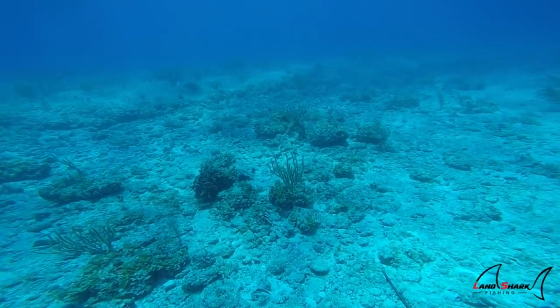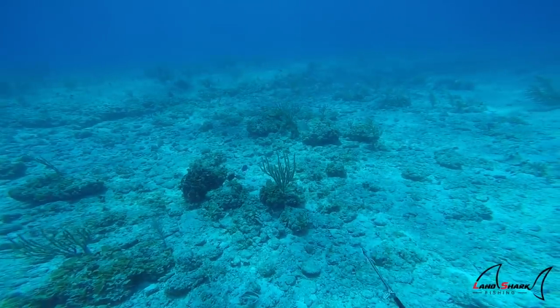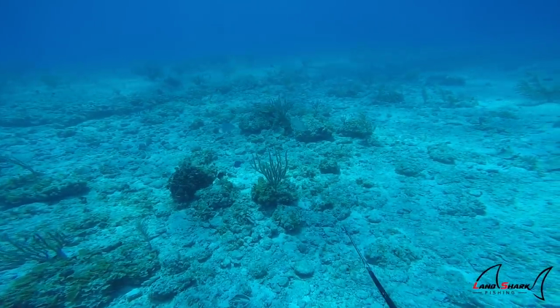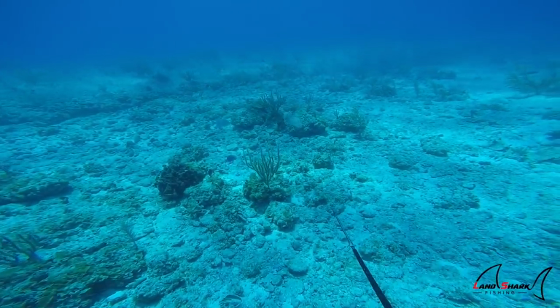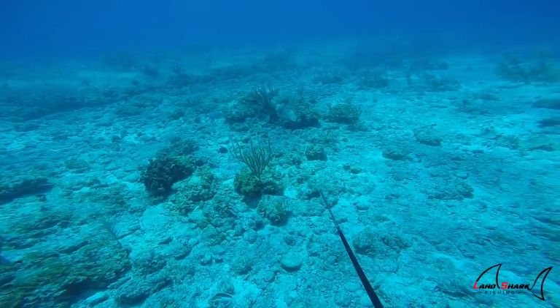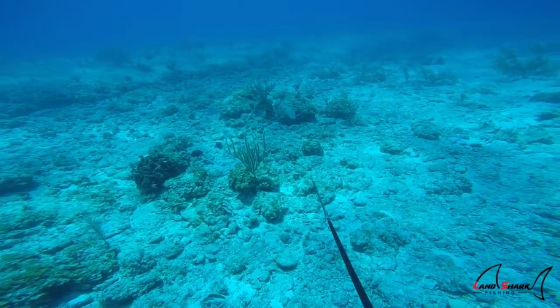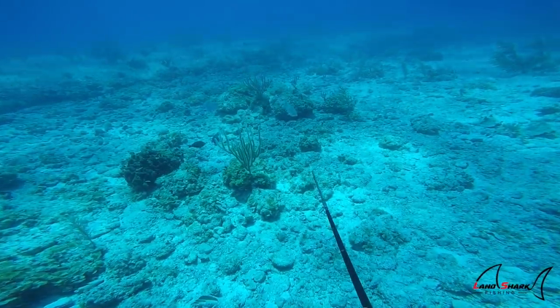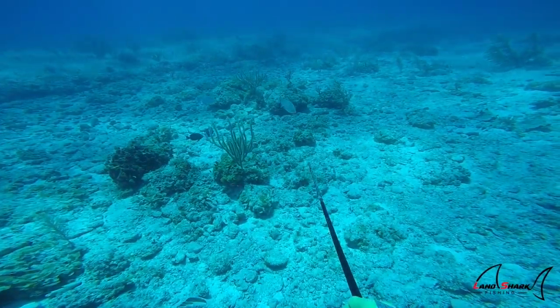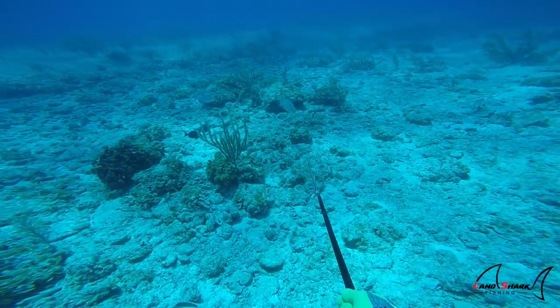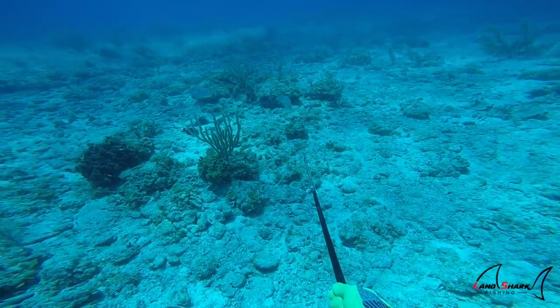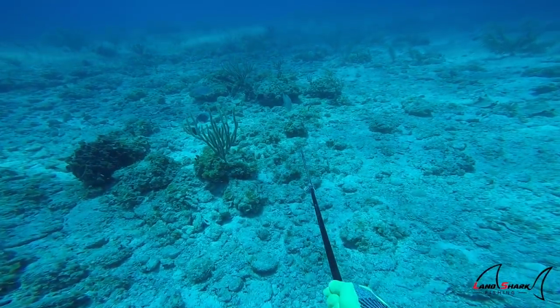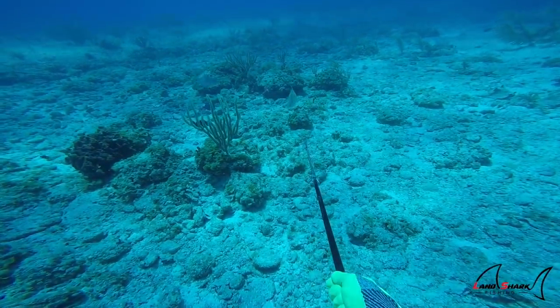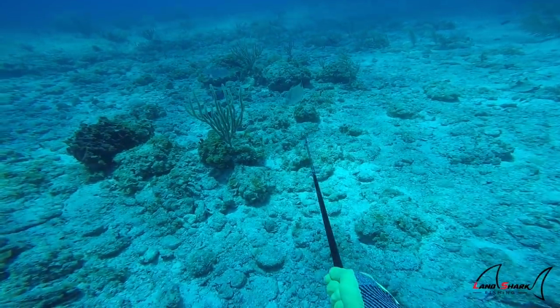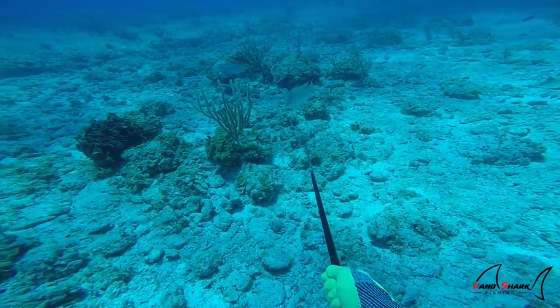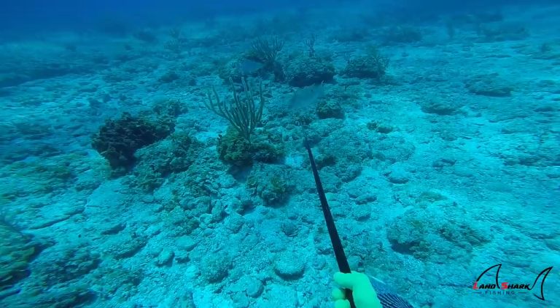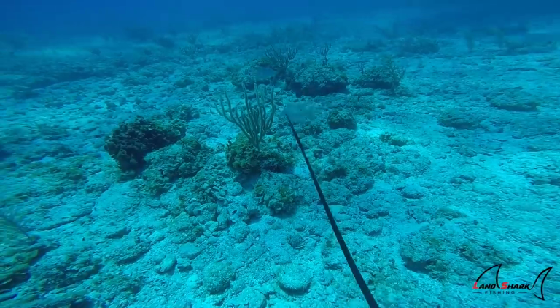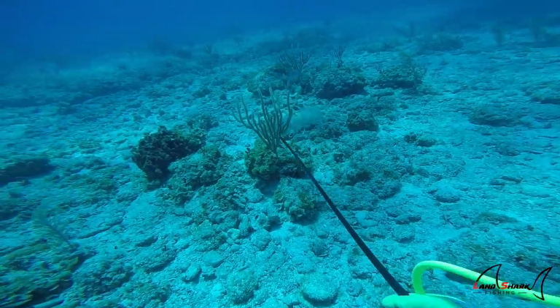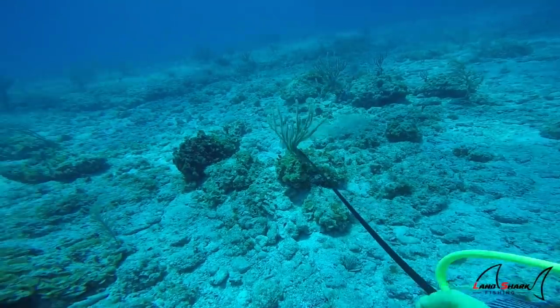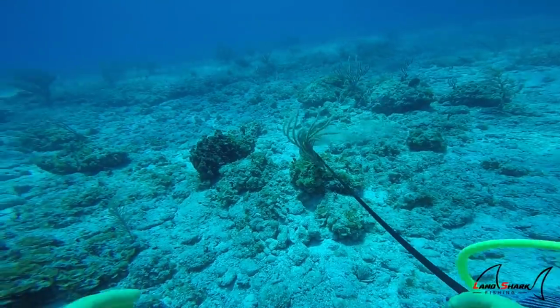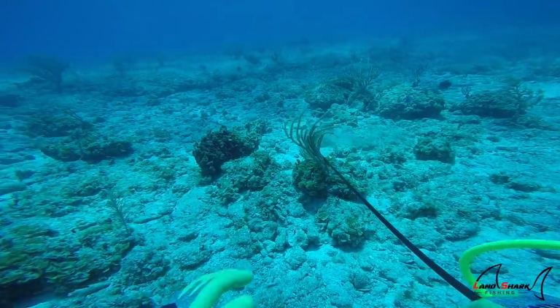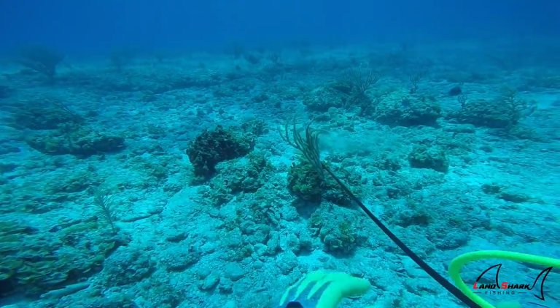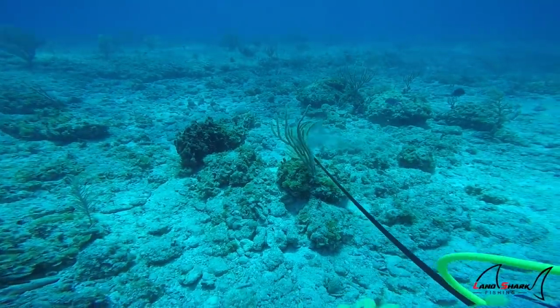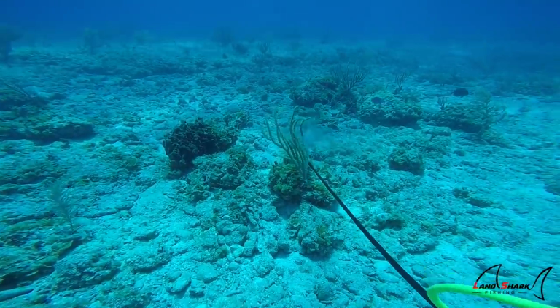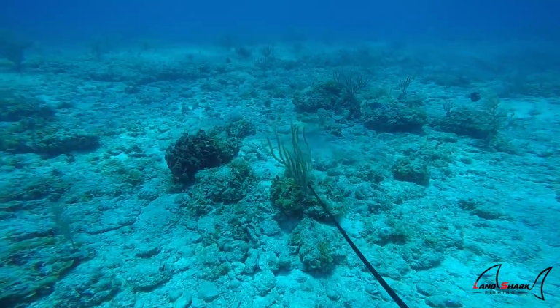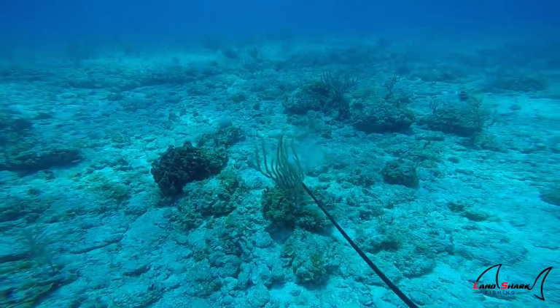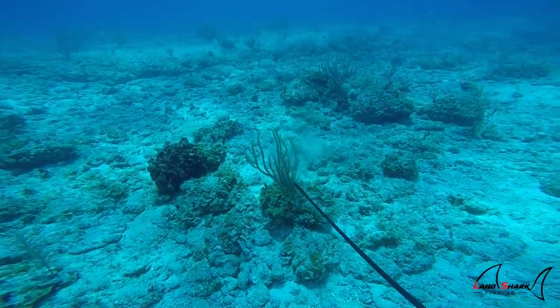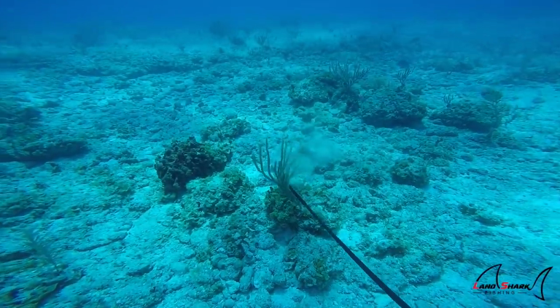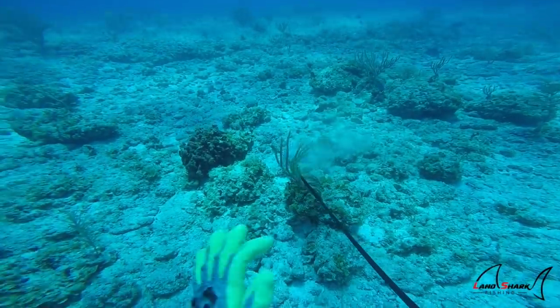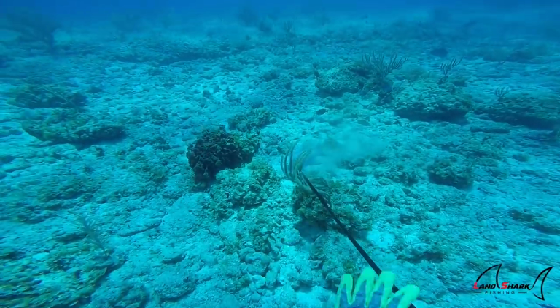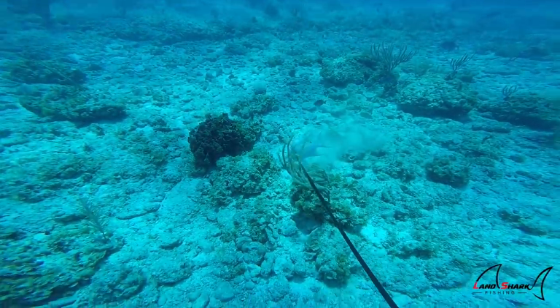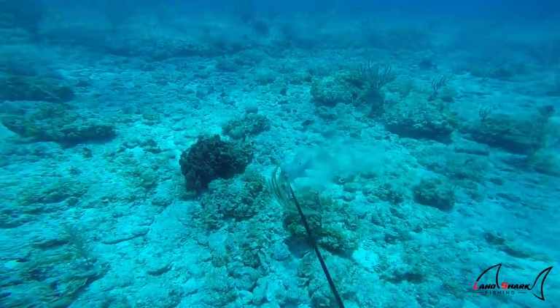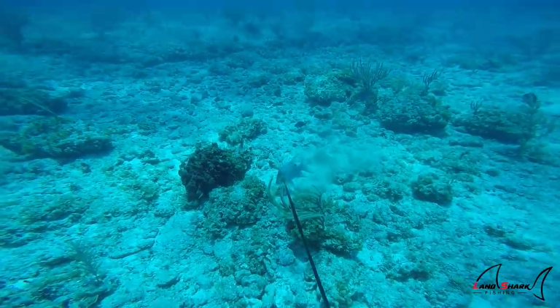And then sometimes hogfish are just plain flat out dumb, and they'll just charge you like this one did in this clip.